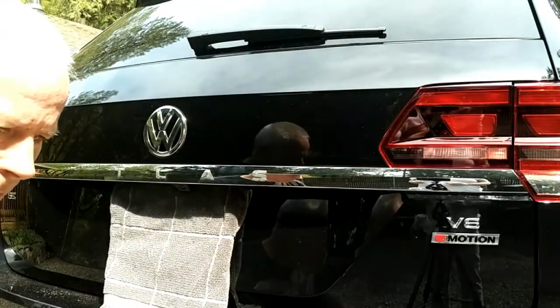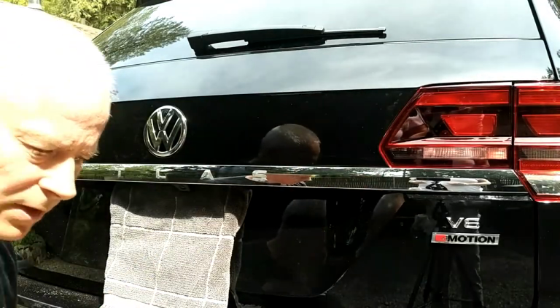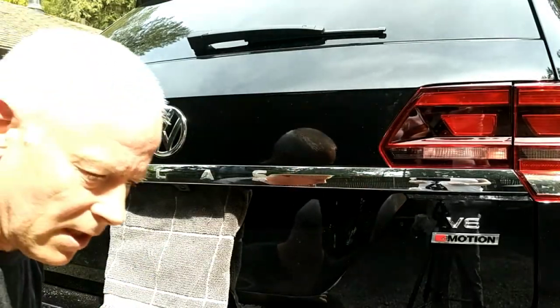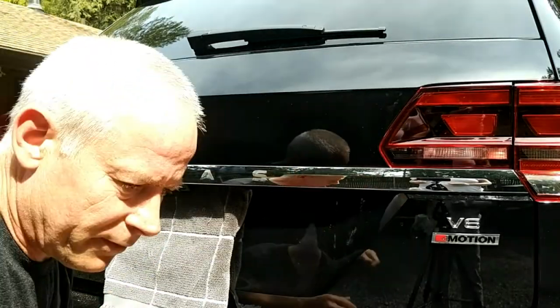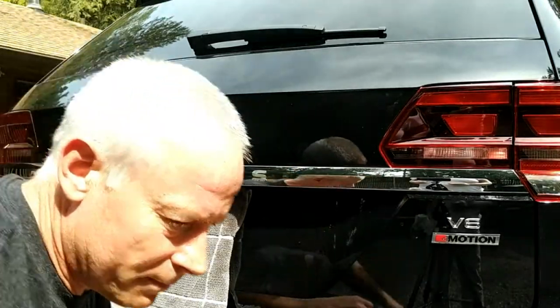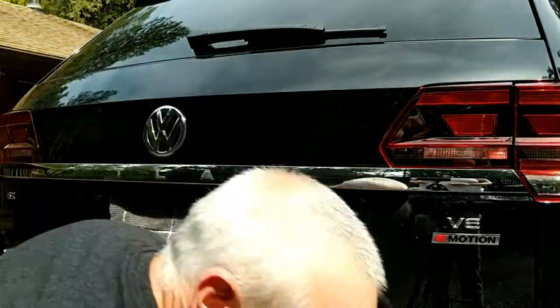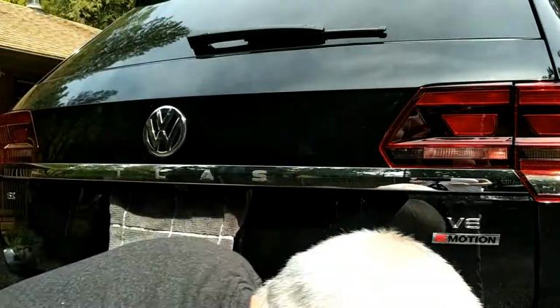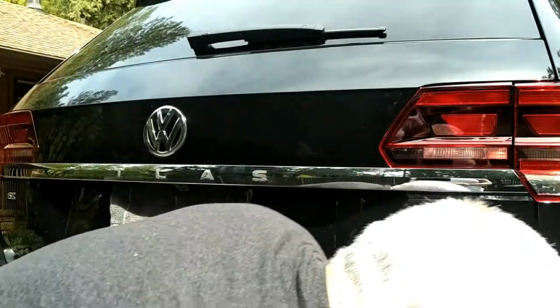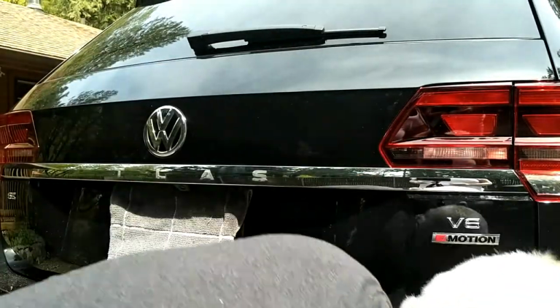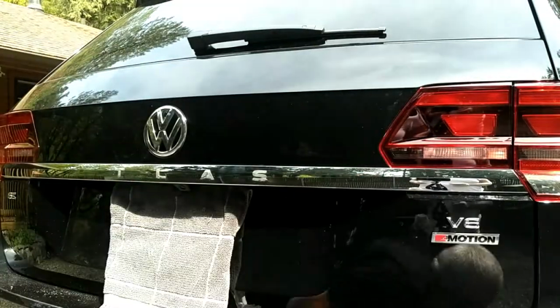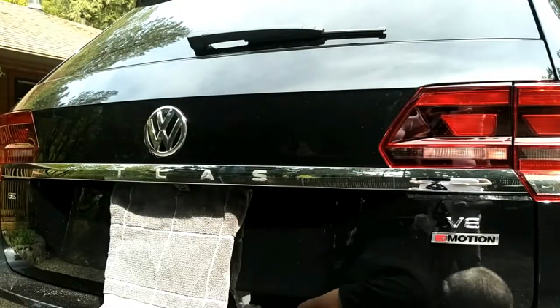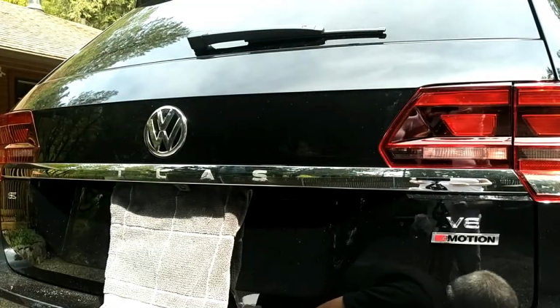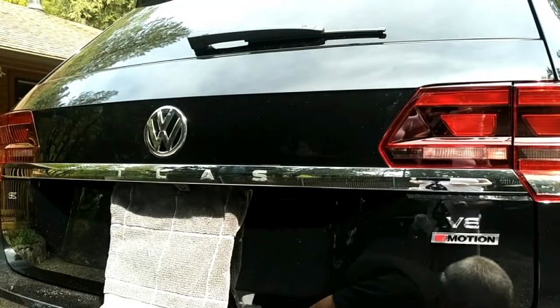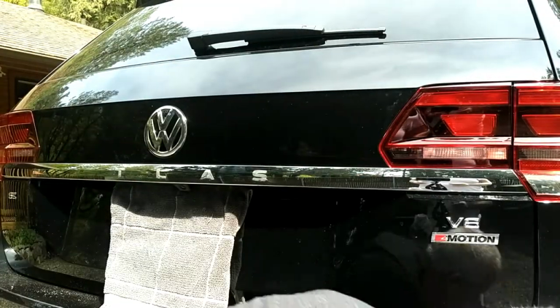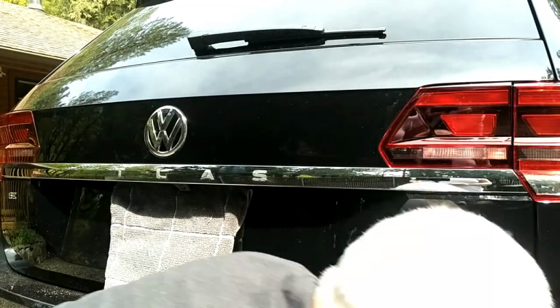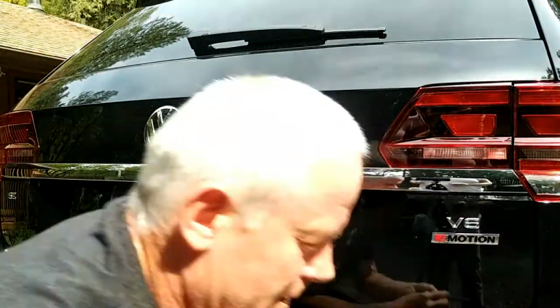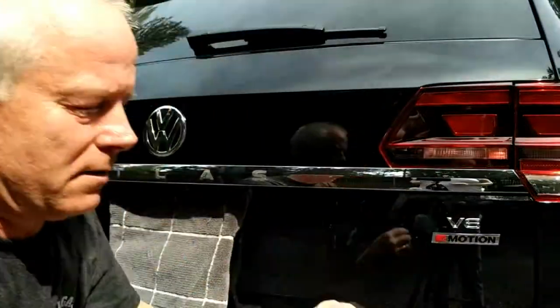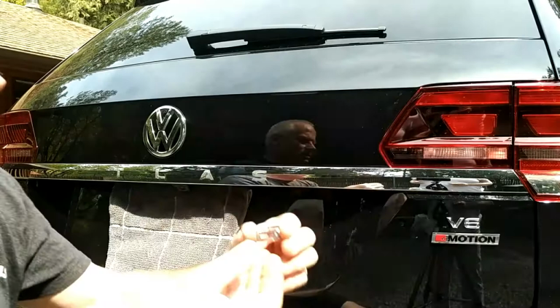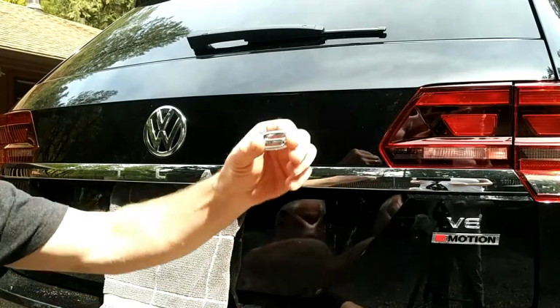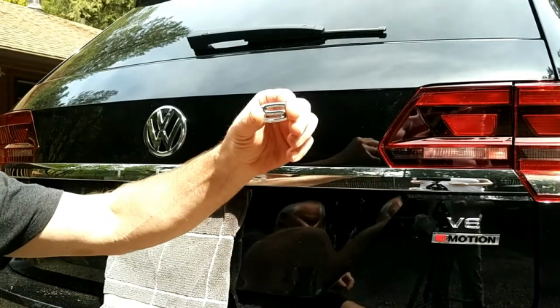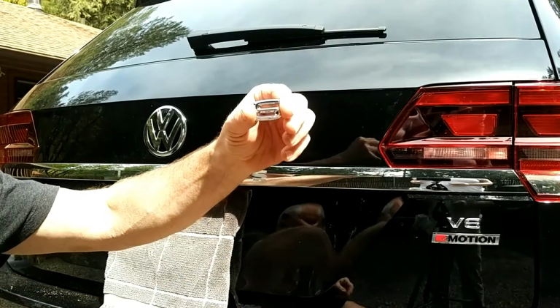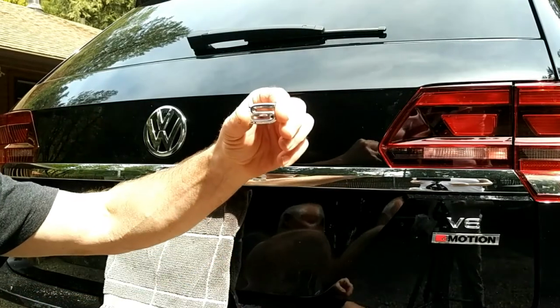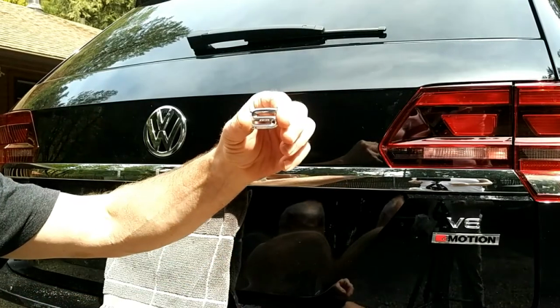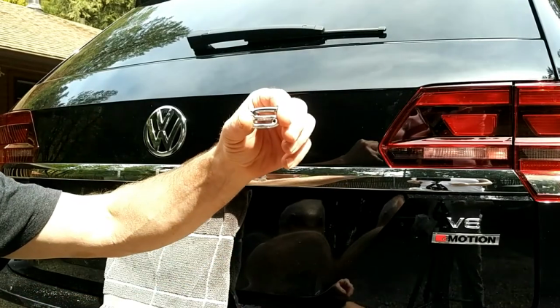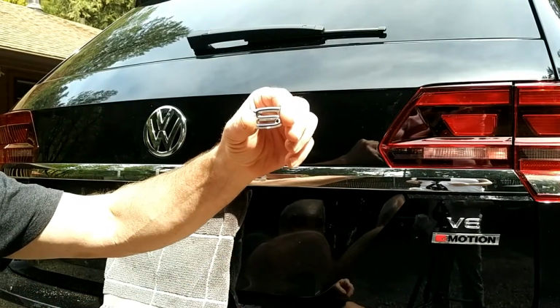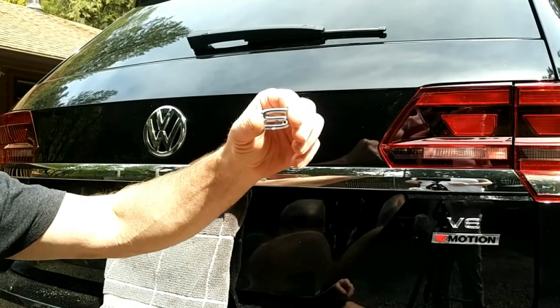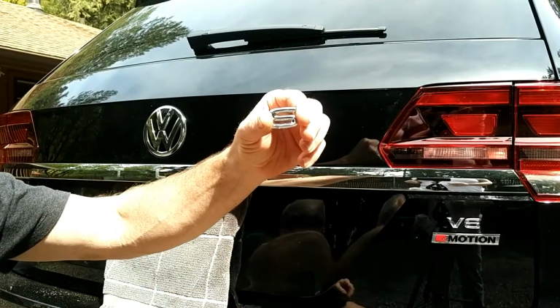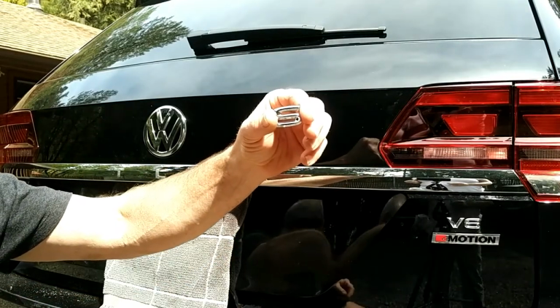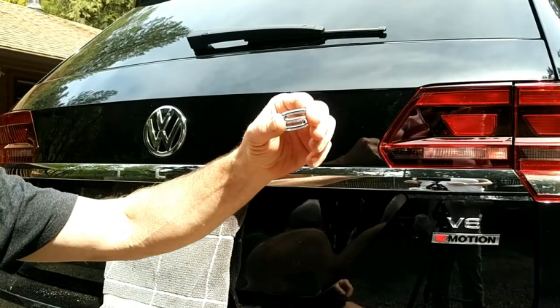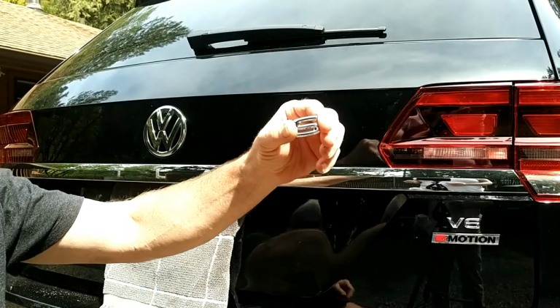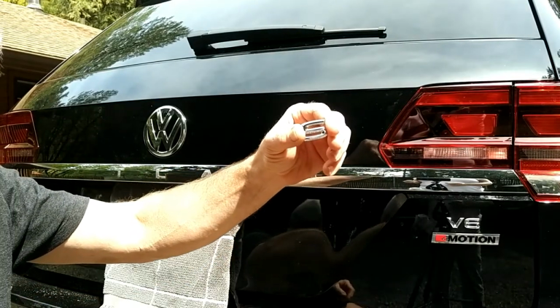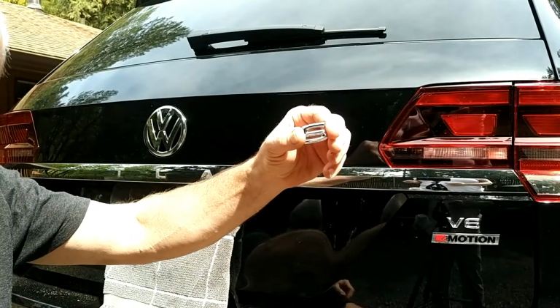It comes right off. There it is right there. I'll save that in case I need to put it back on if I'm ever going to resell the vehicle.